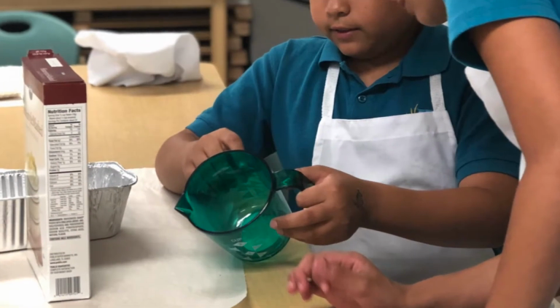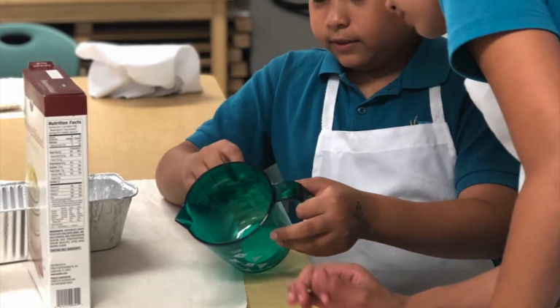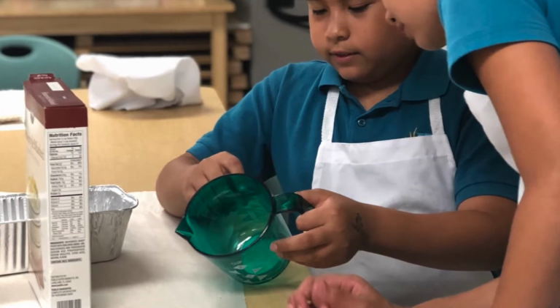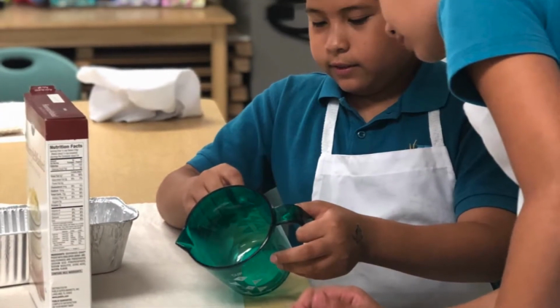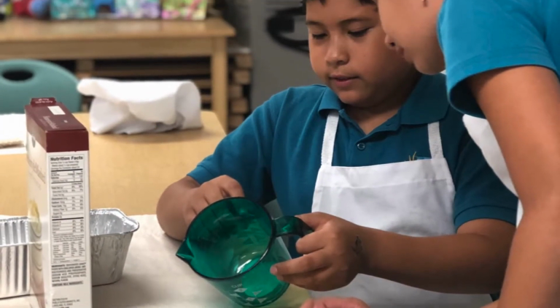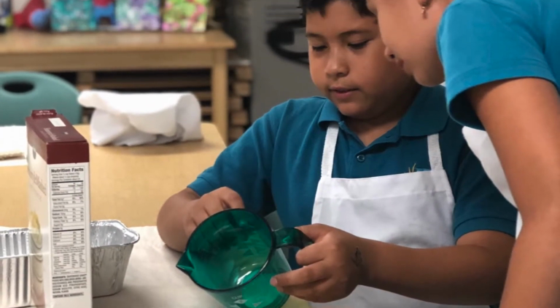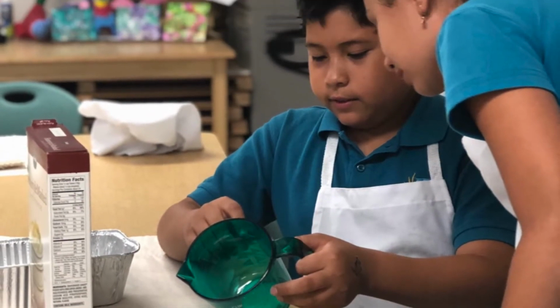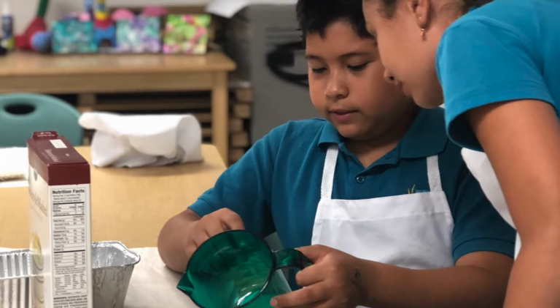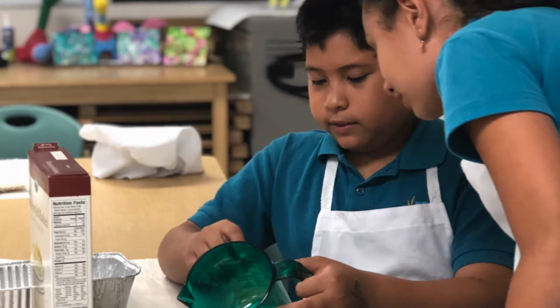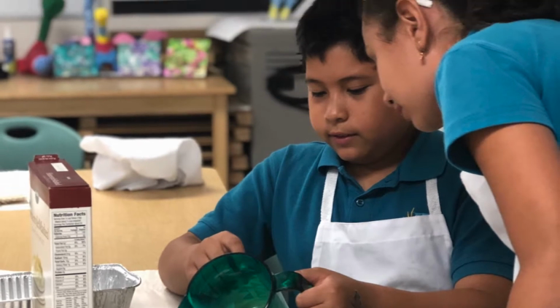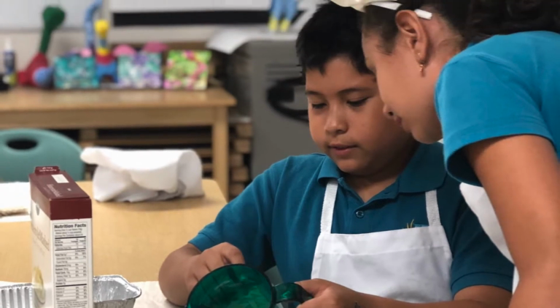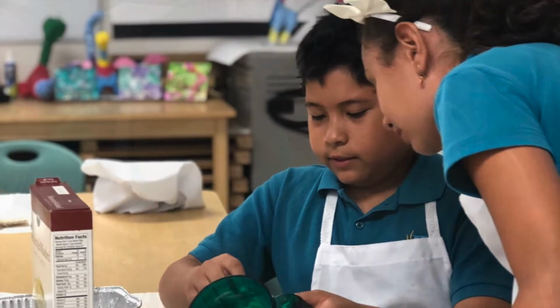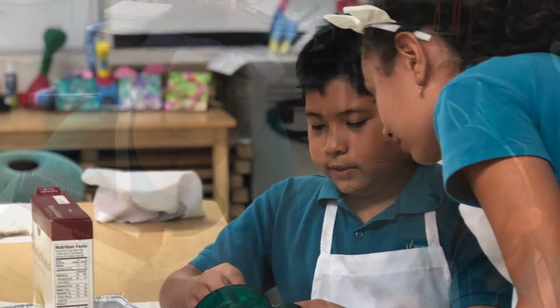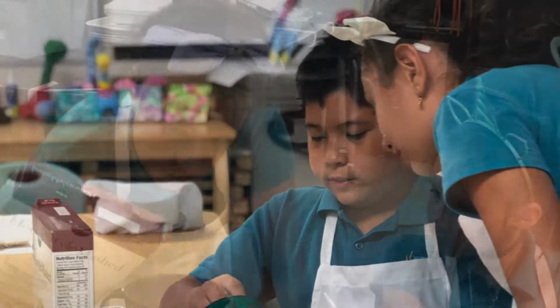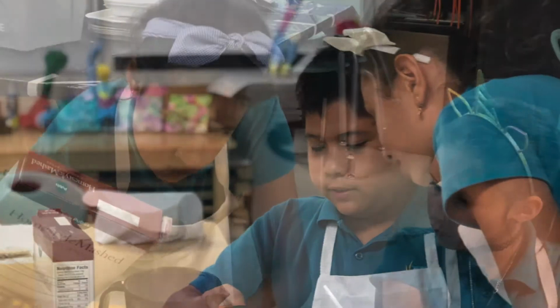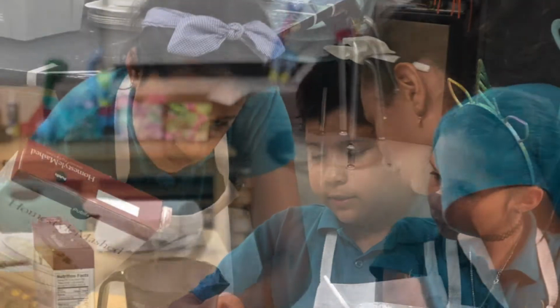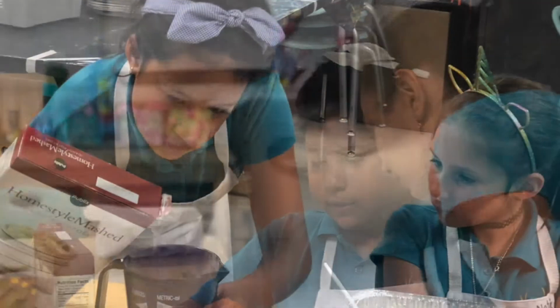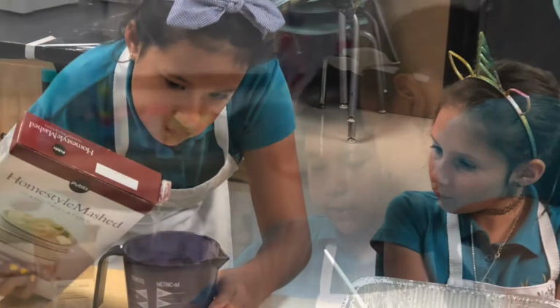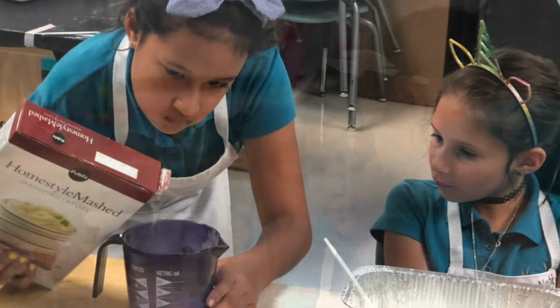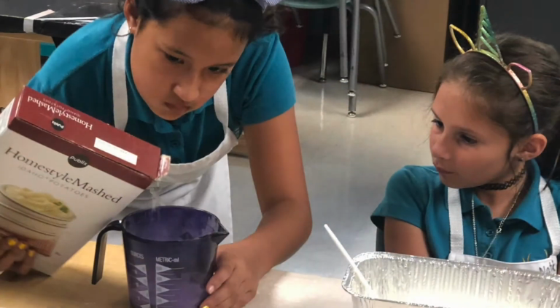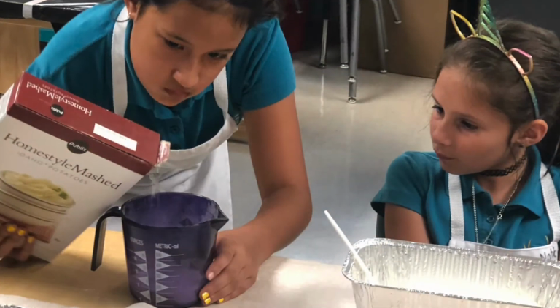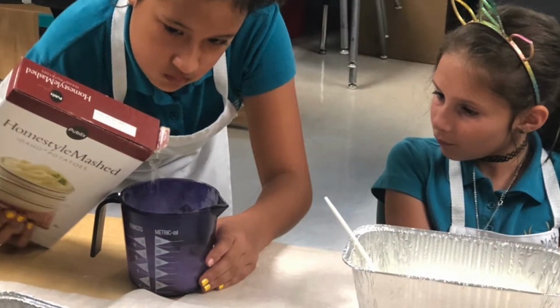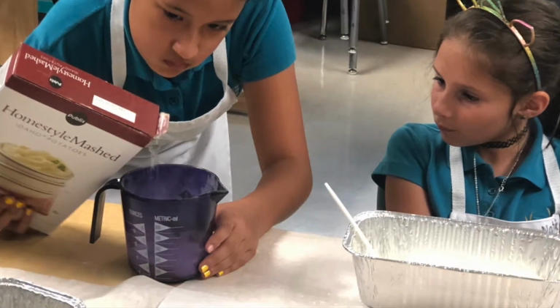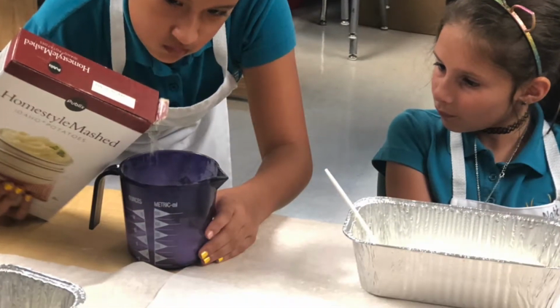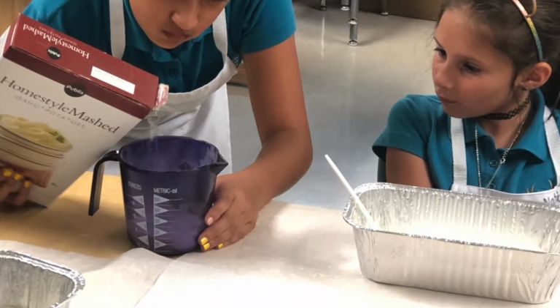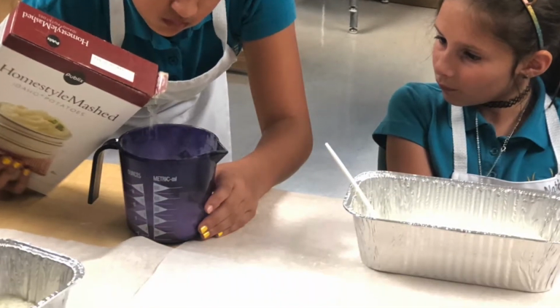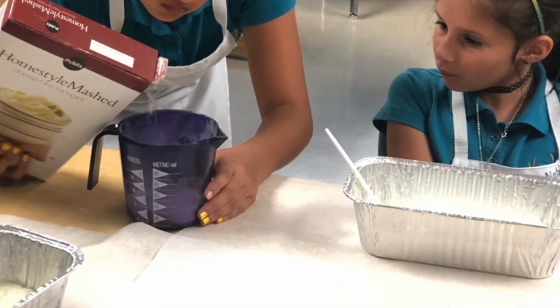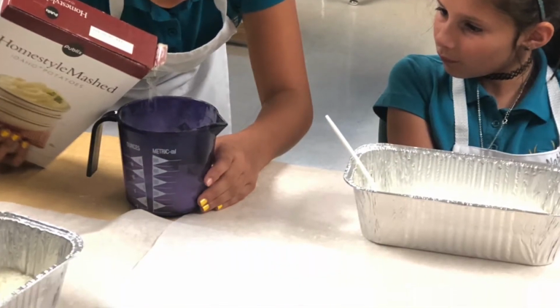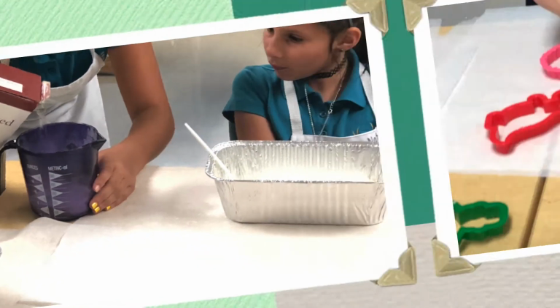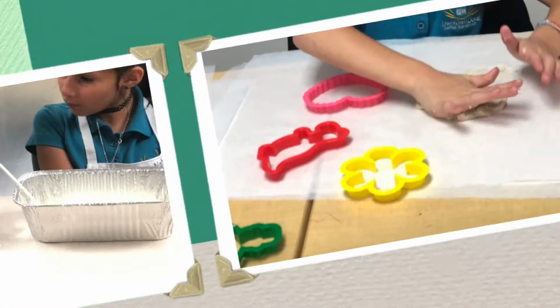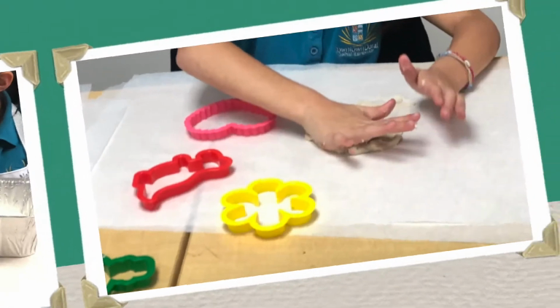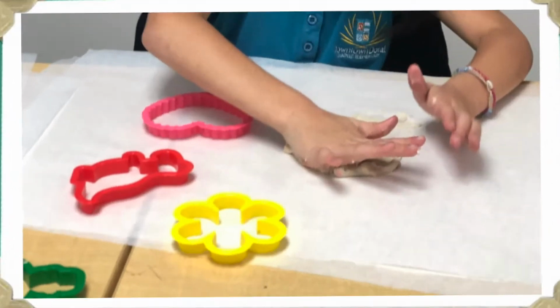Remember that in class, we use a lot of math and science skills that are very important in our program.